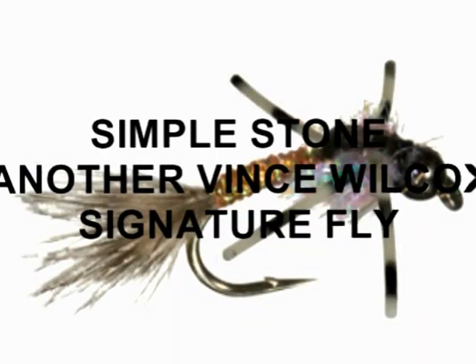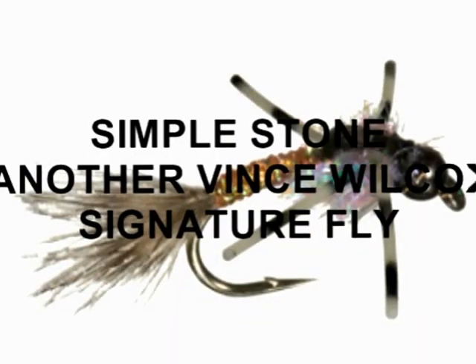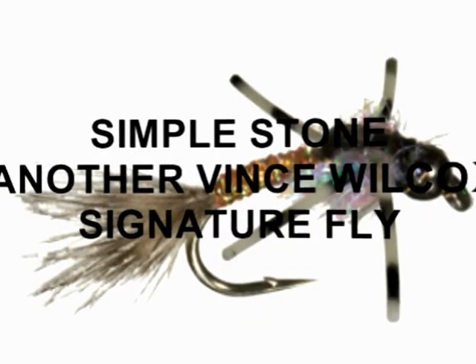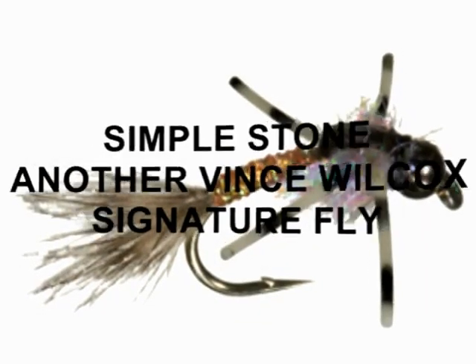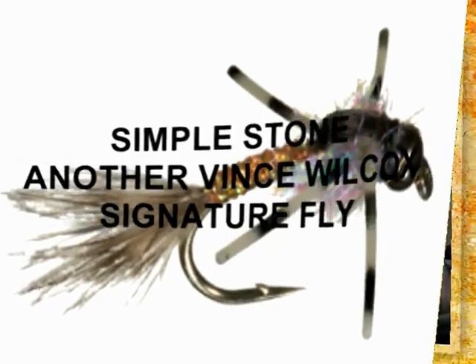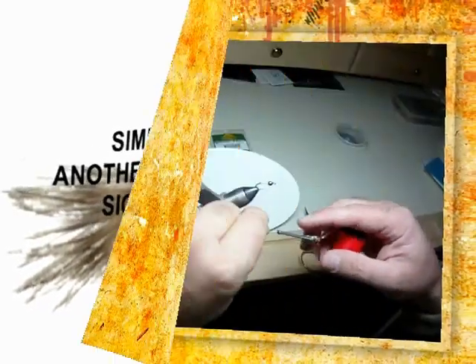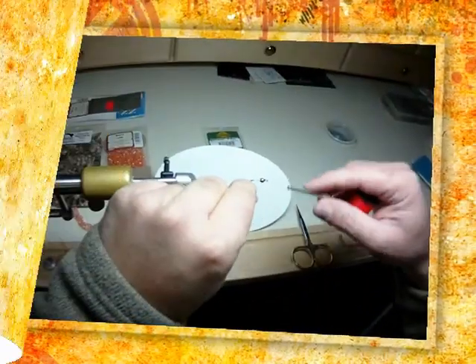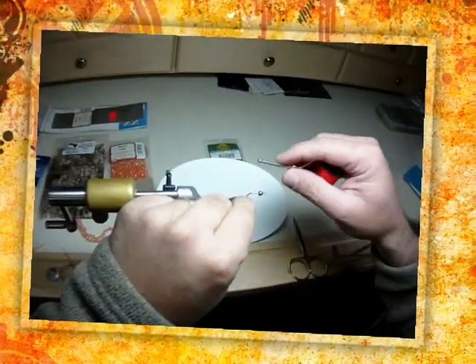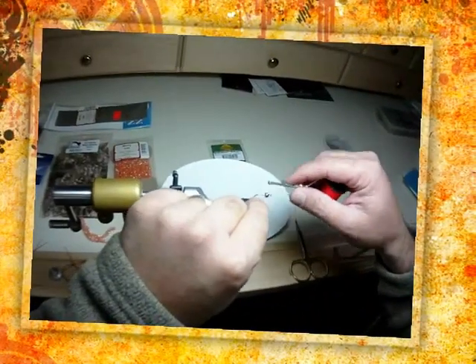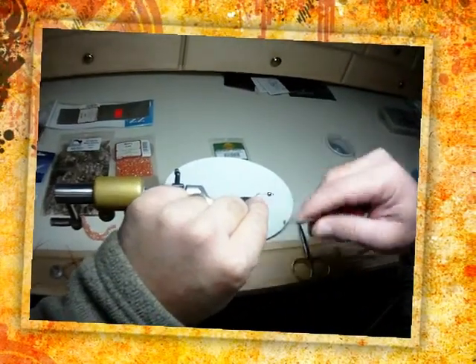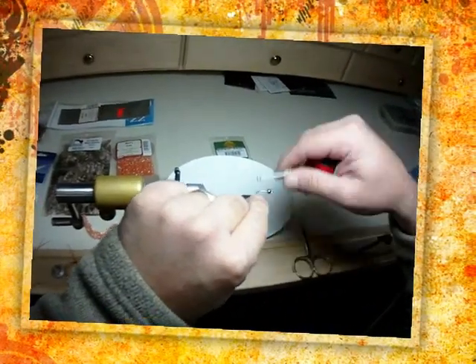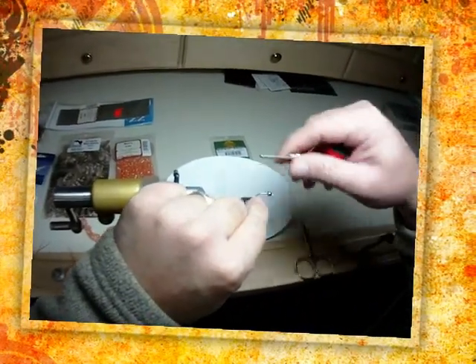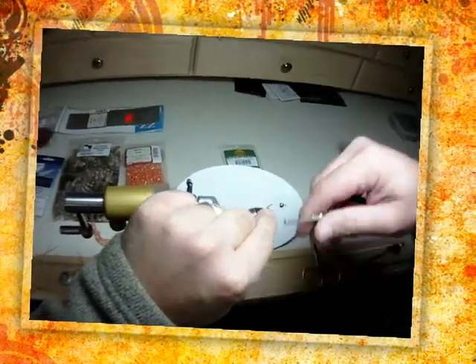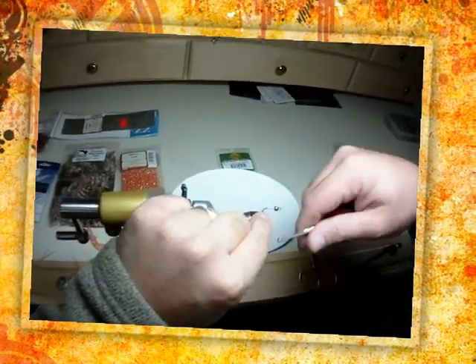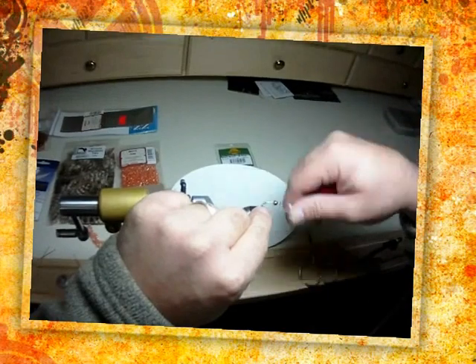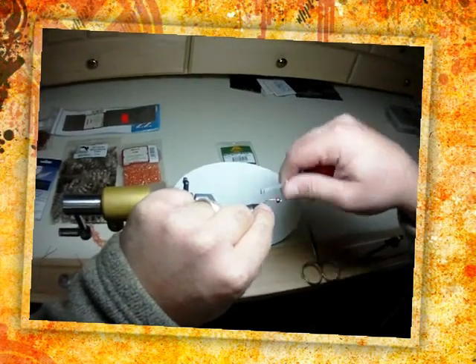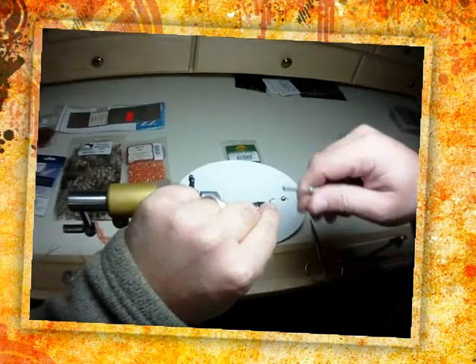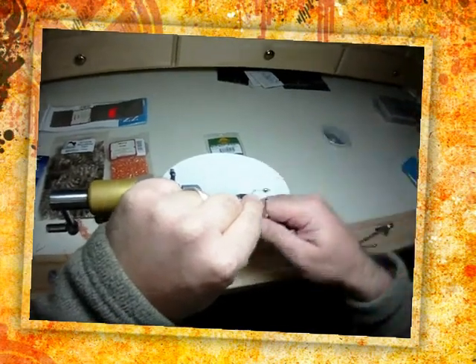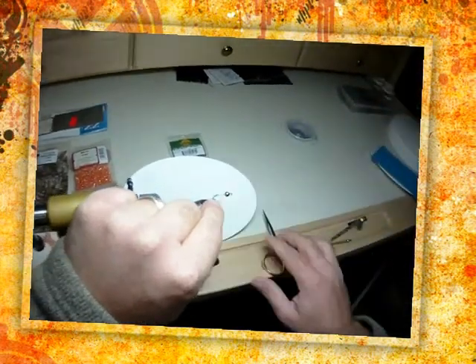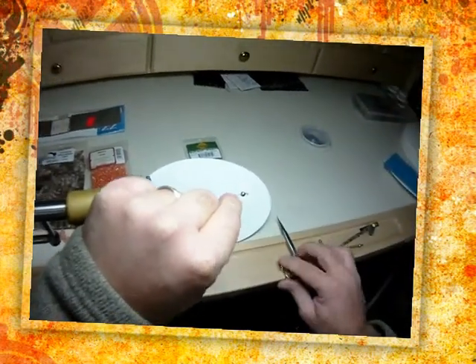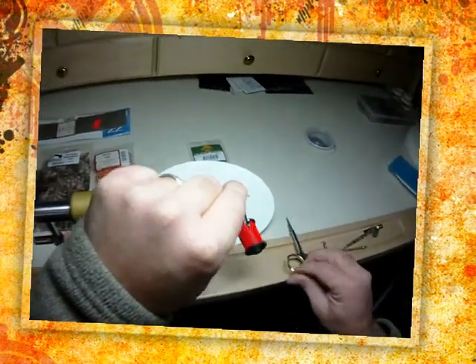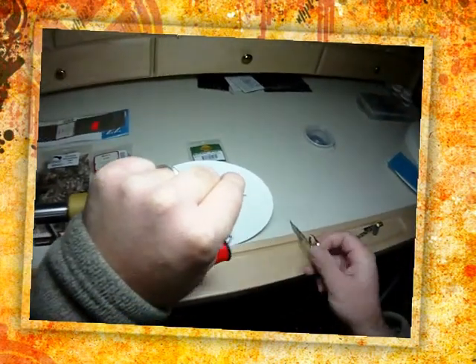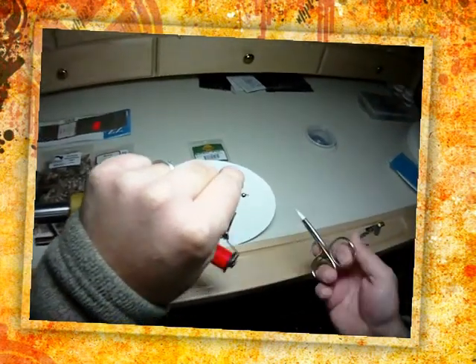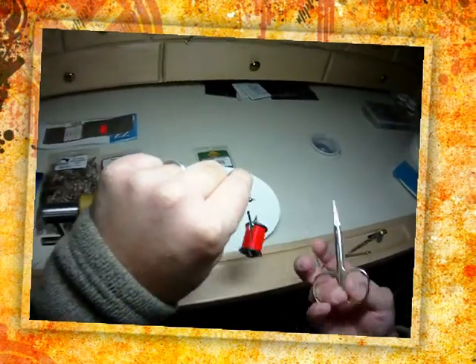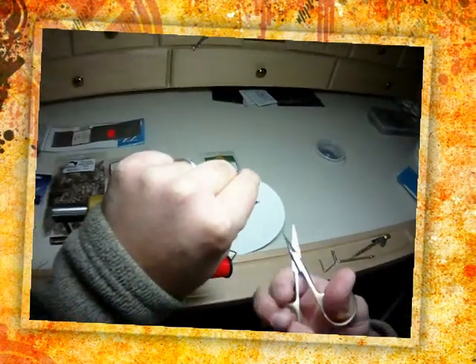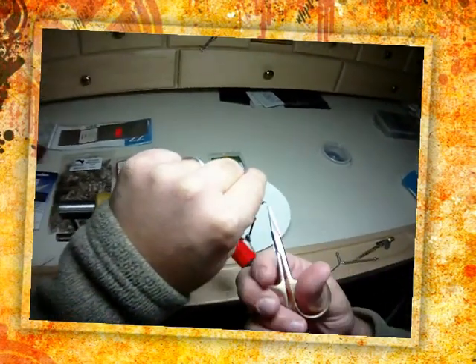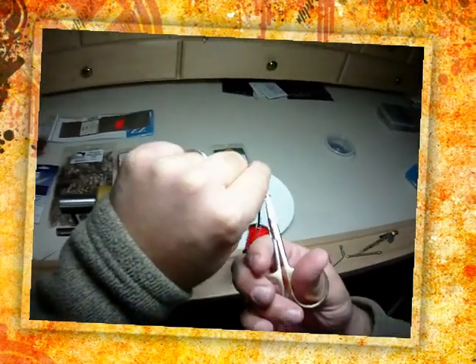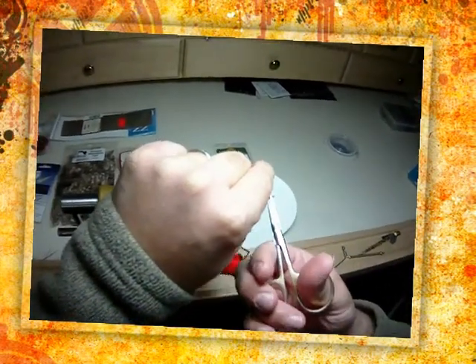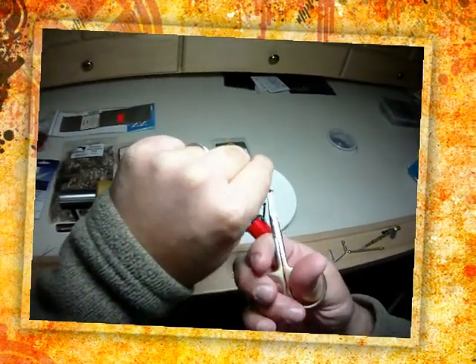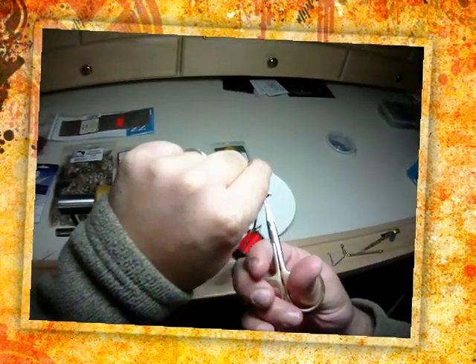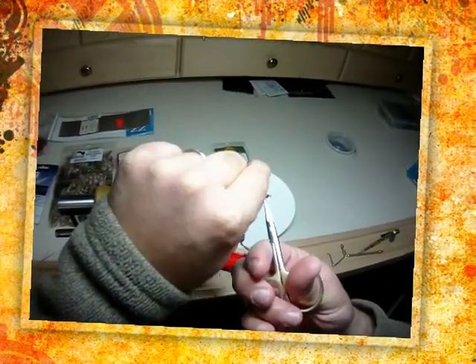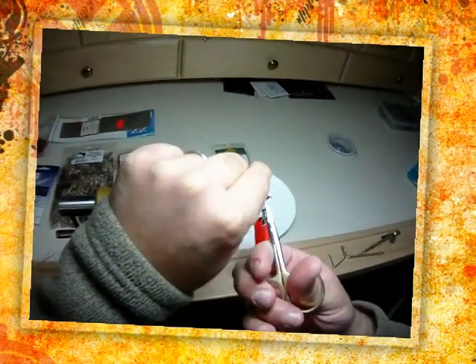Okay, here we go with the simple stone, one of my favorite little steelhead flies, just a real consistent one.